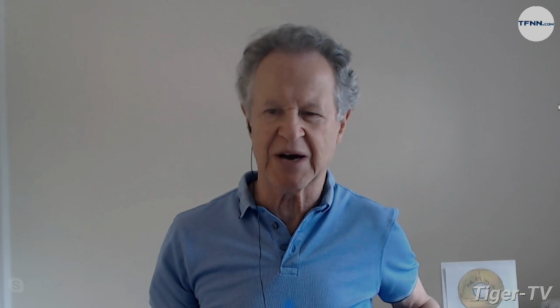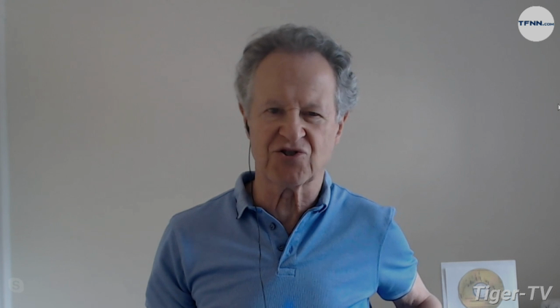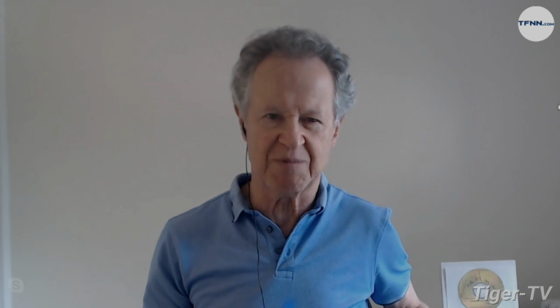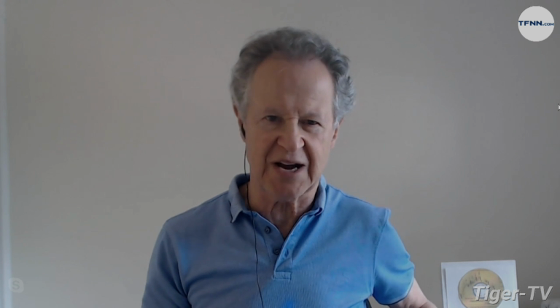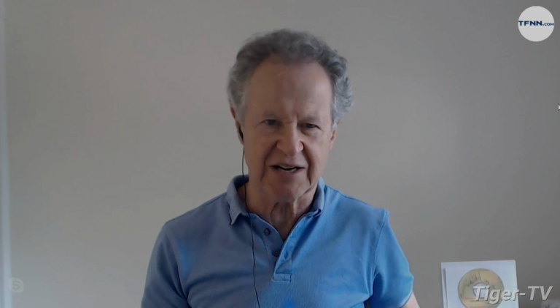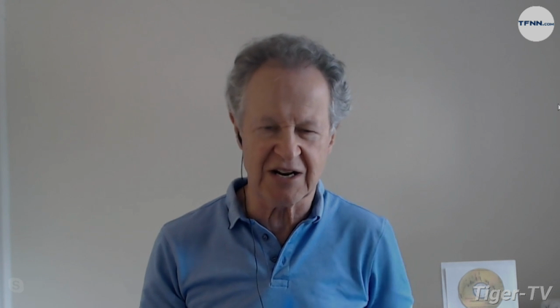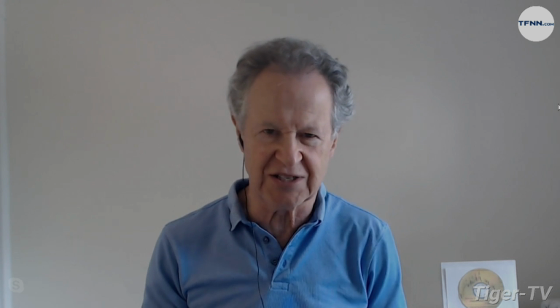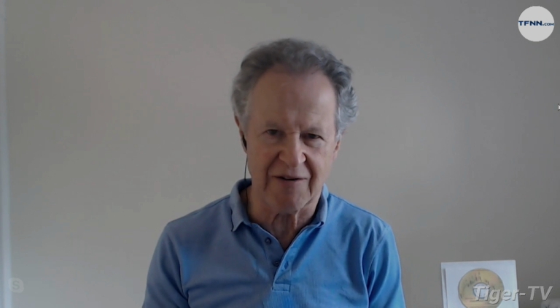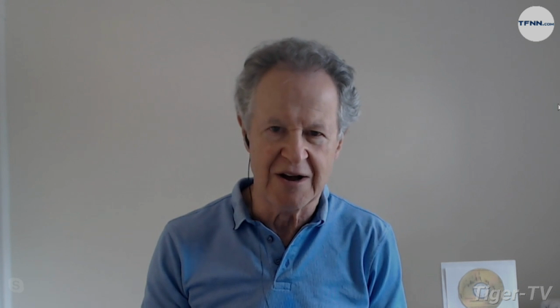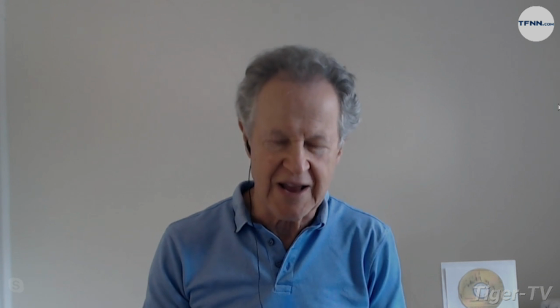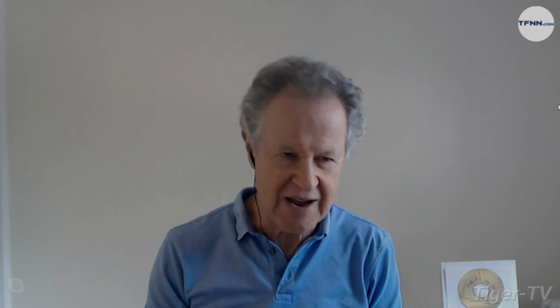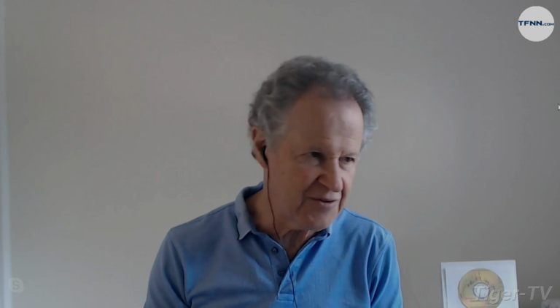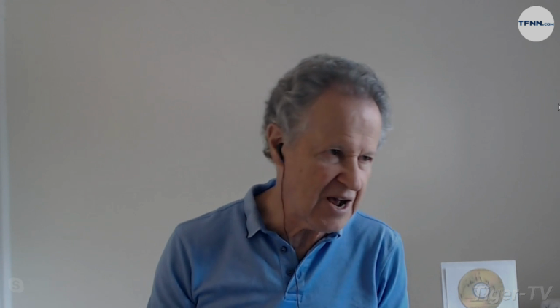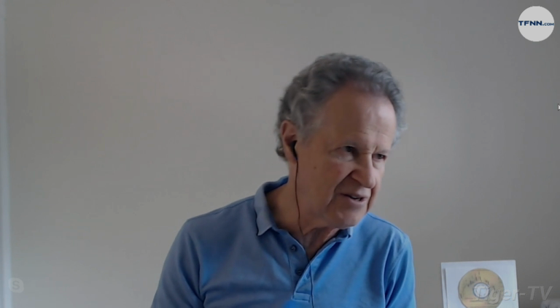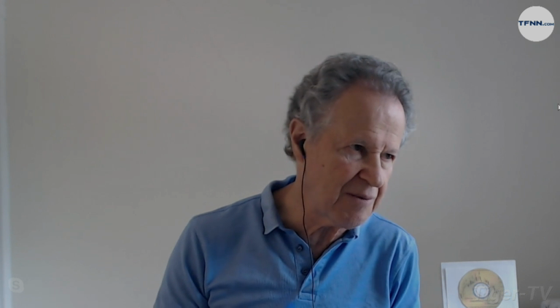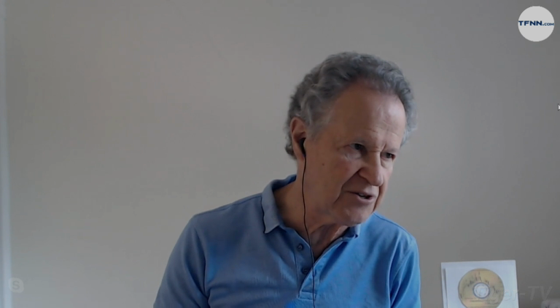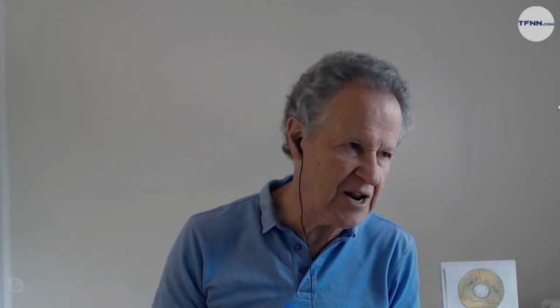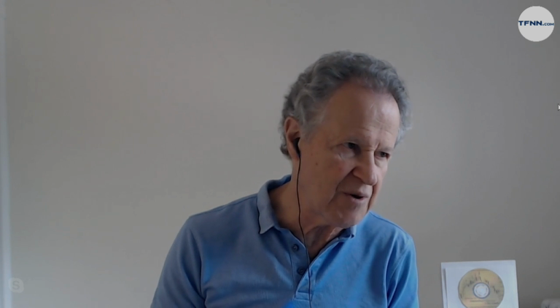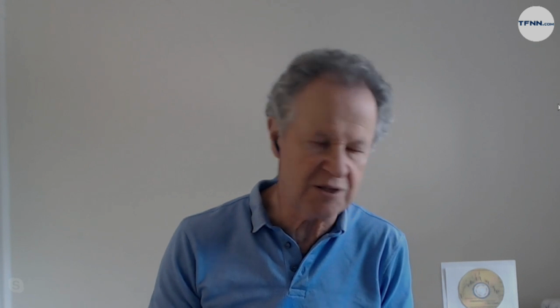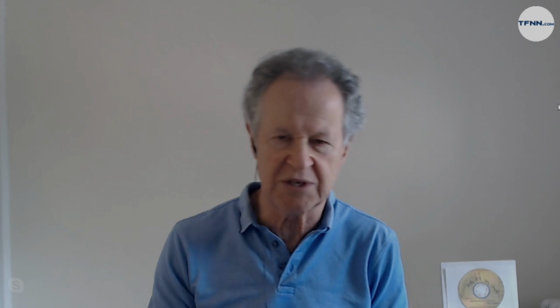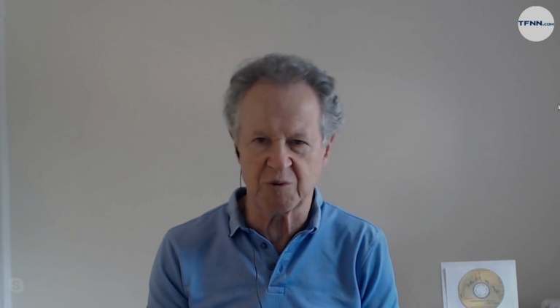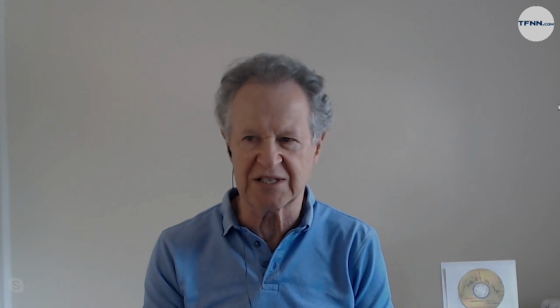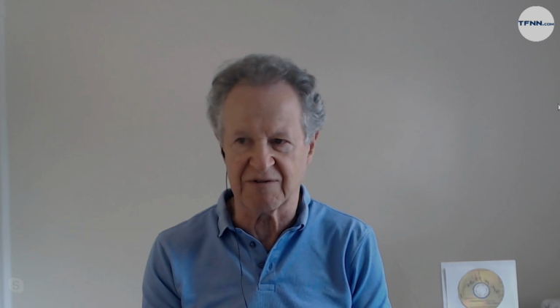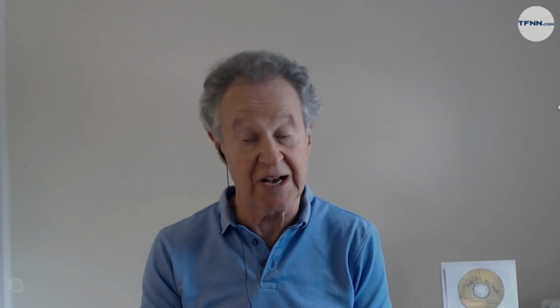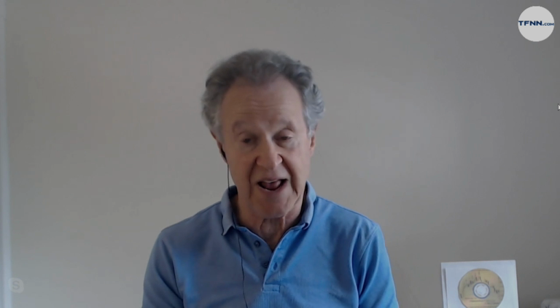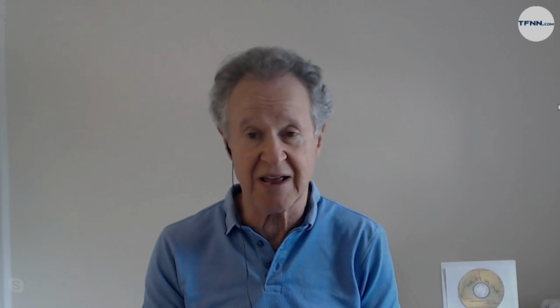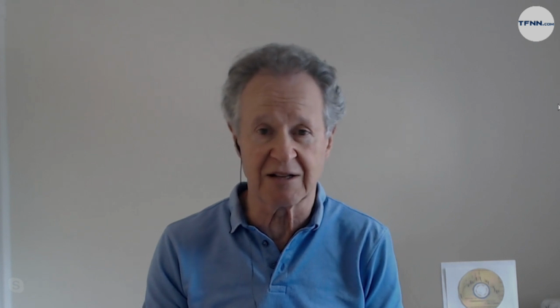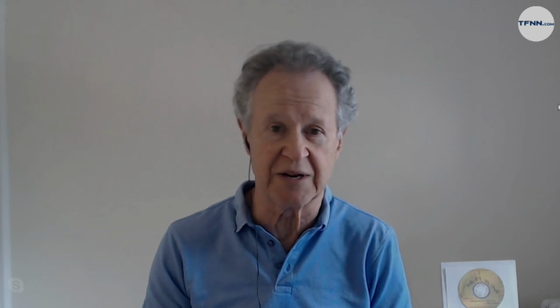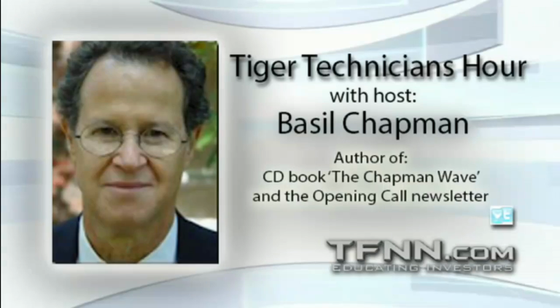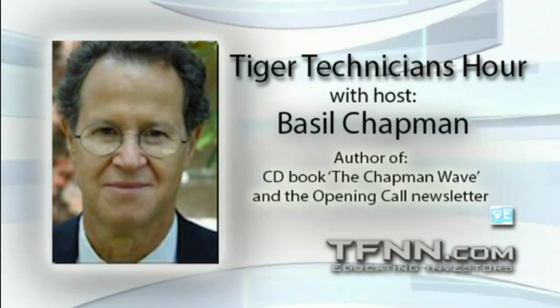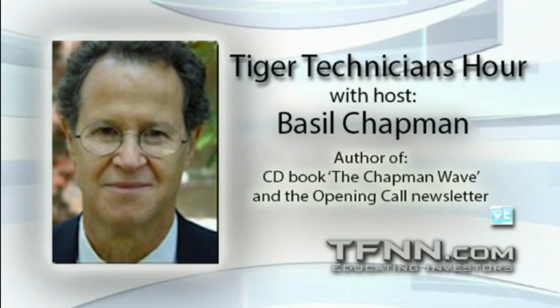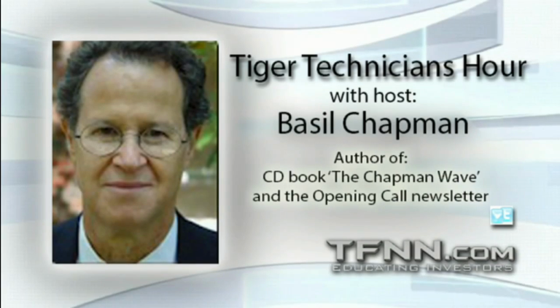That was the Chapman Tiger Technician's Hour. The Dow is up 181, S&Ps at 27. I'll be right back.